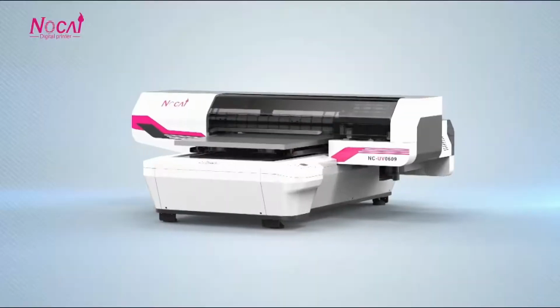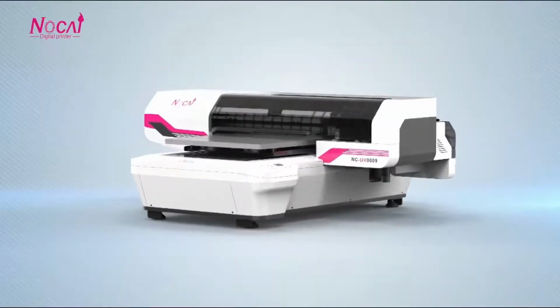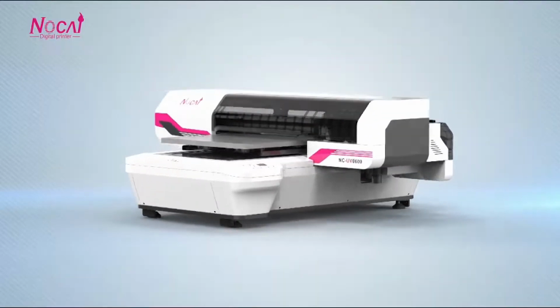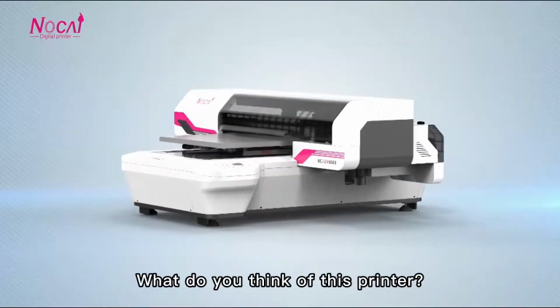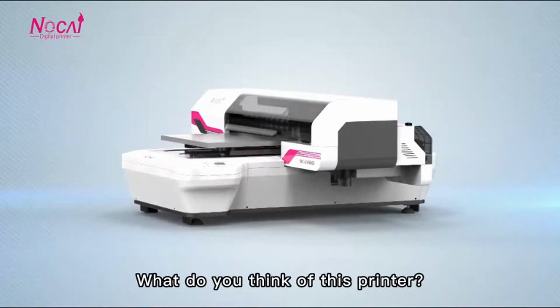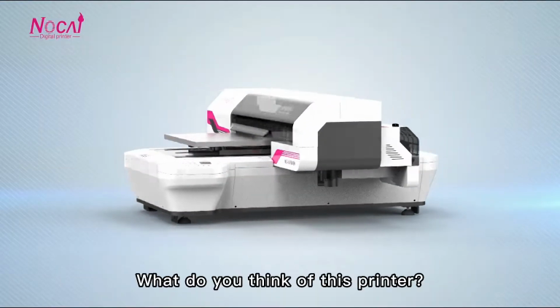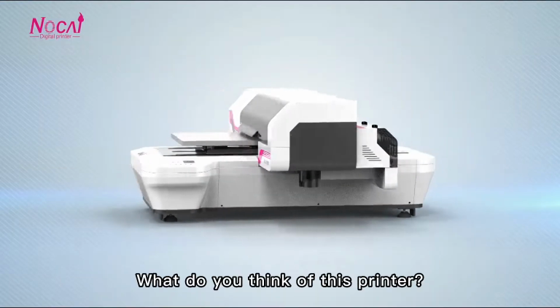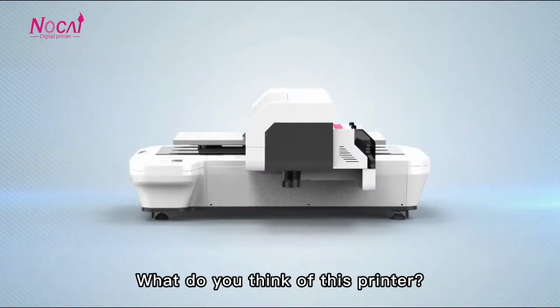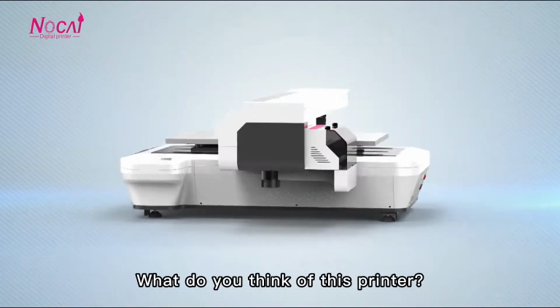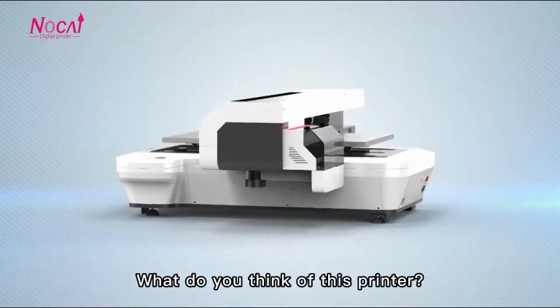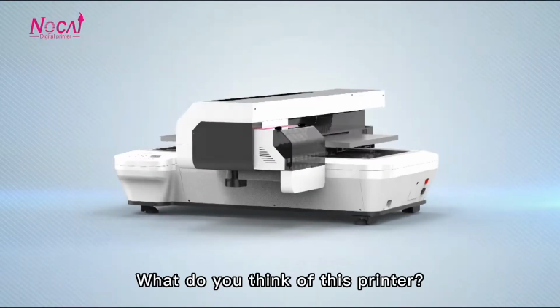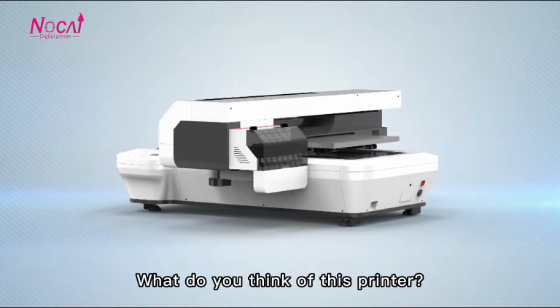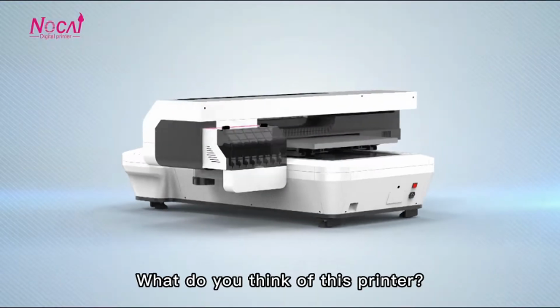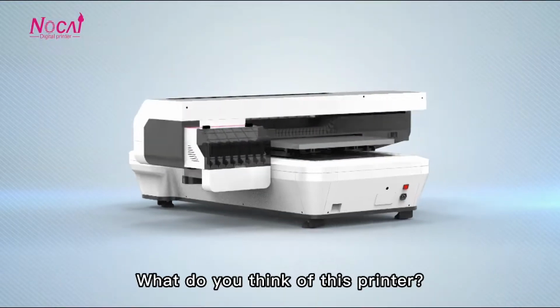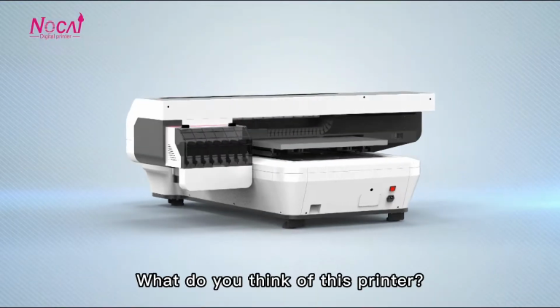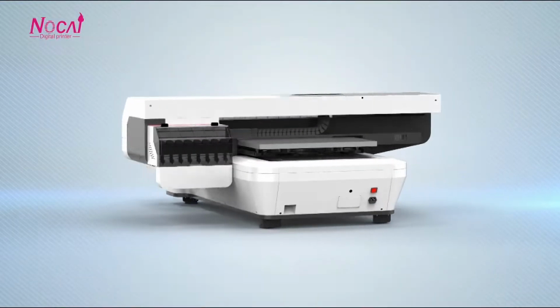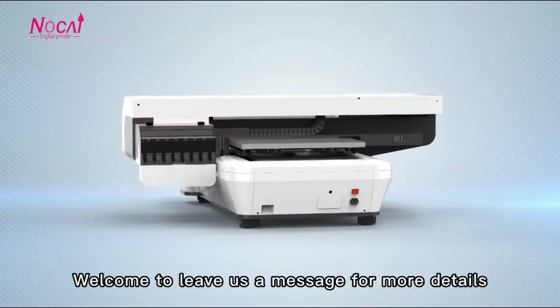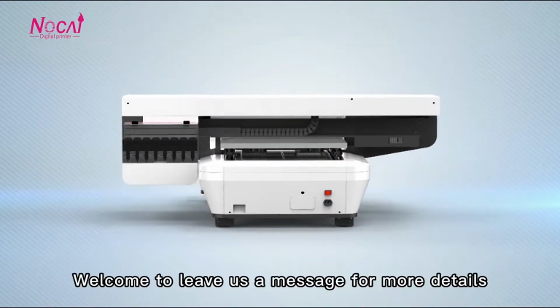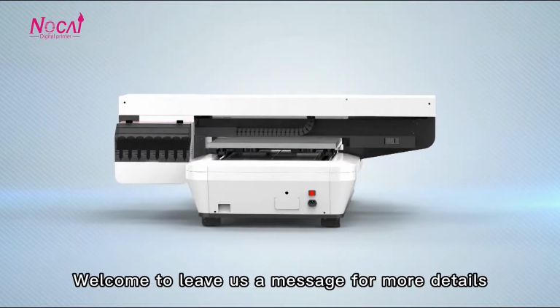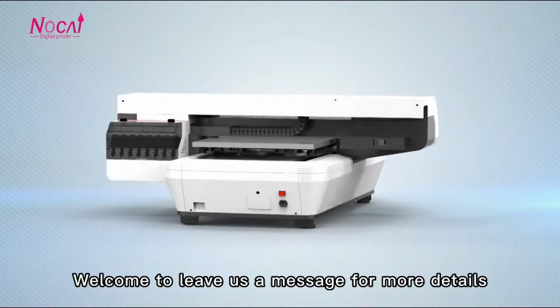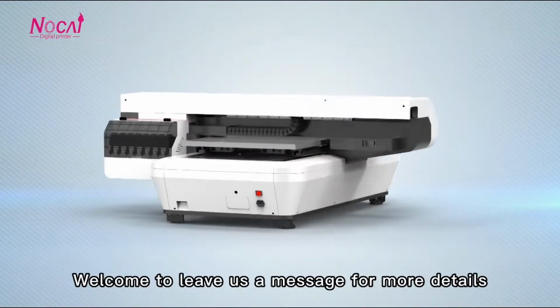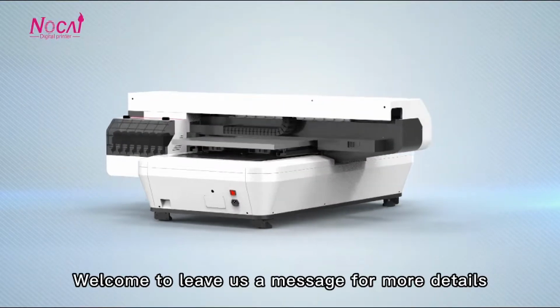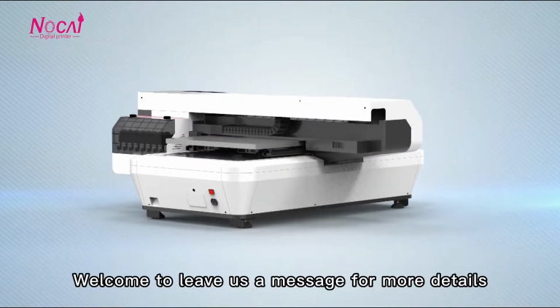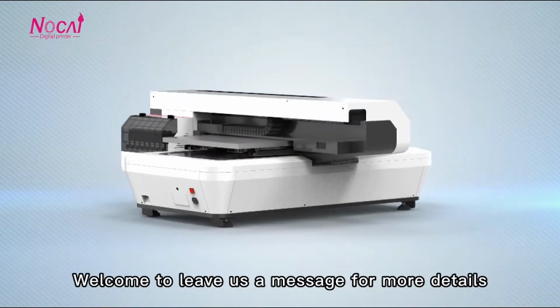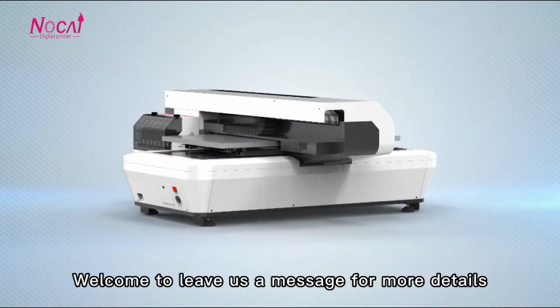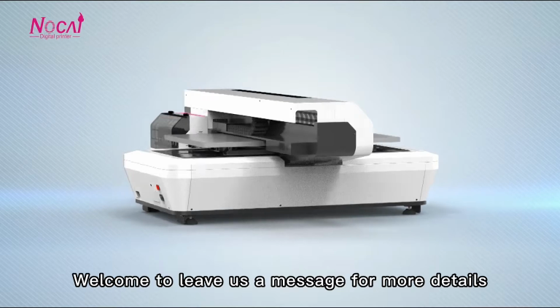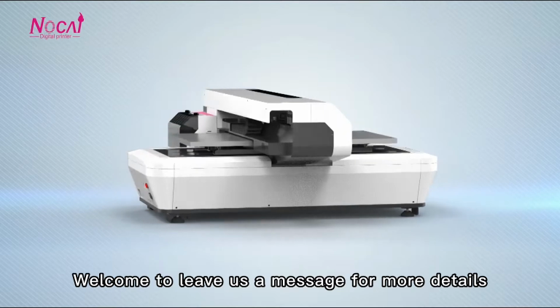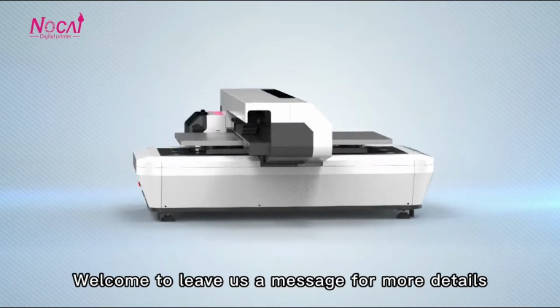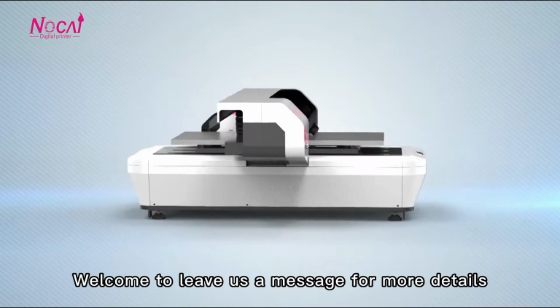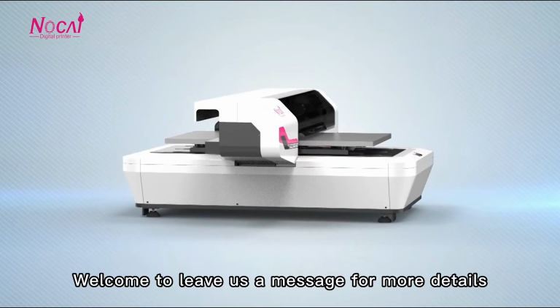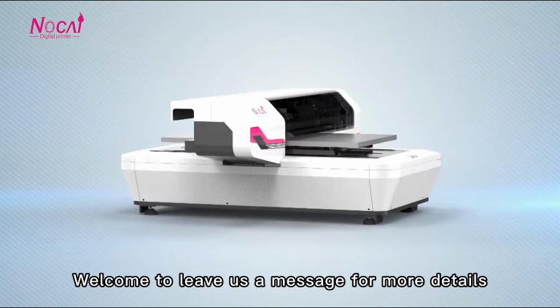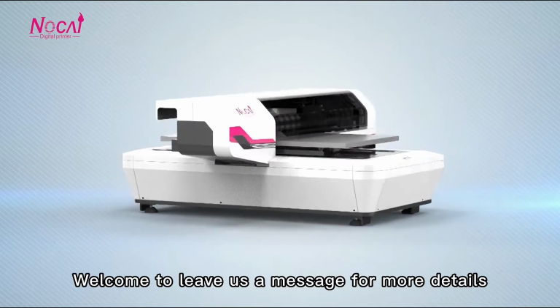What do you think about this printer? Welcome to leave us a message for more details.